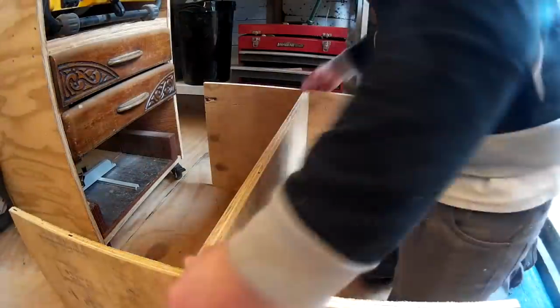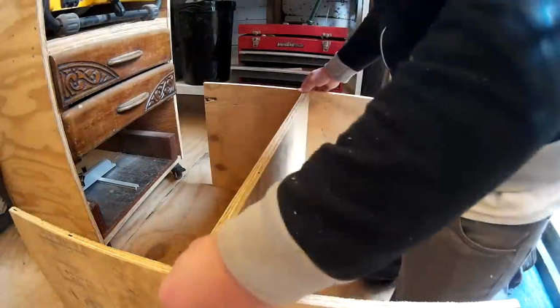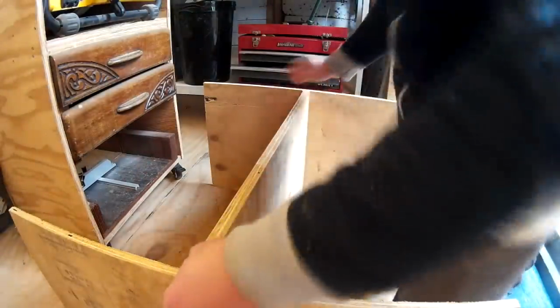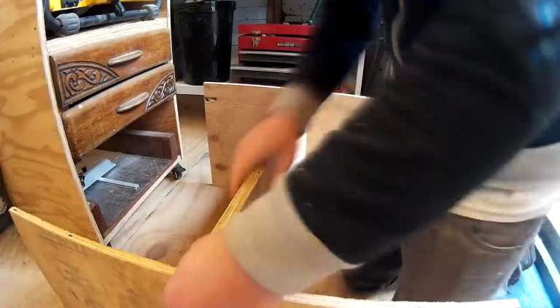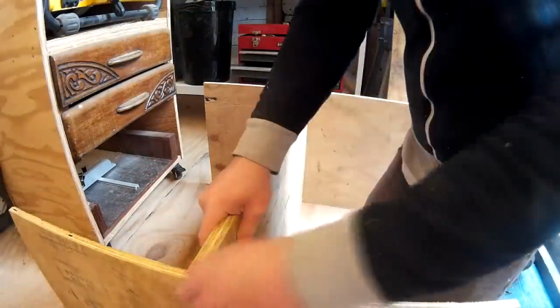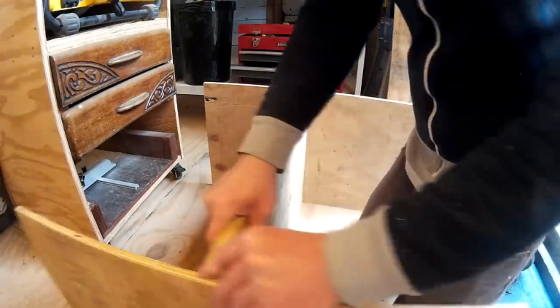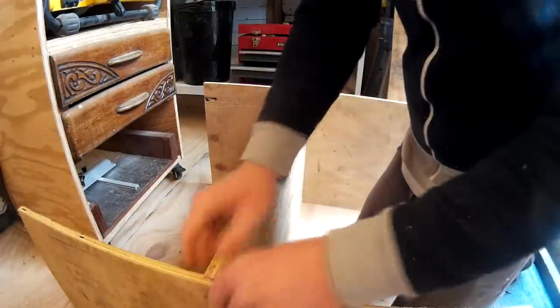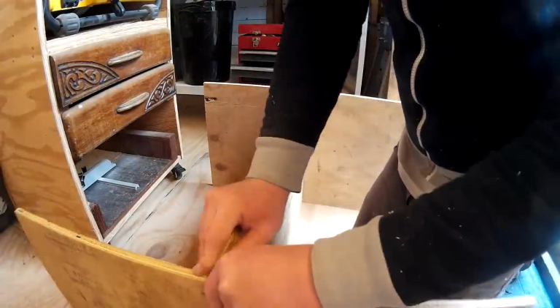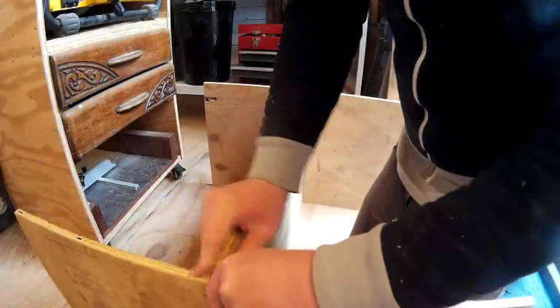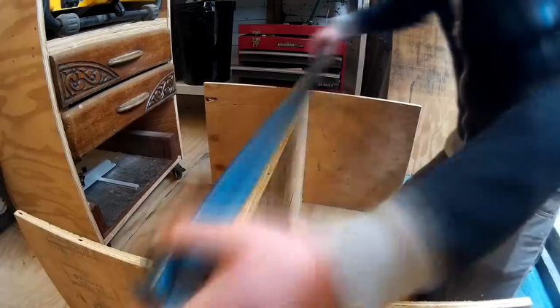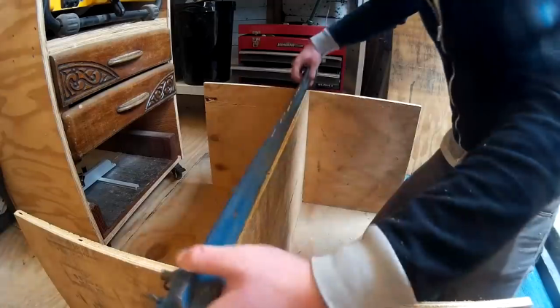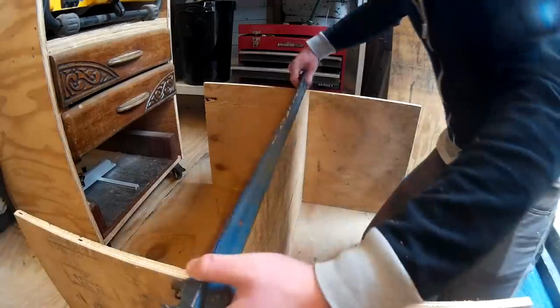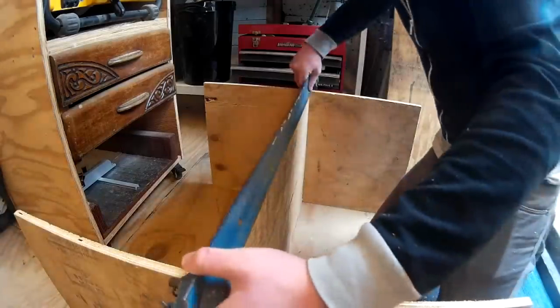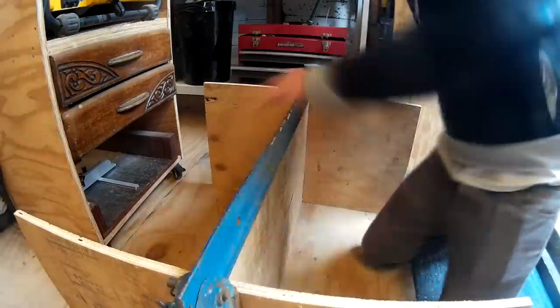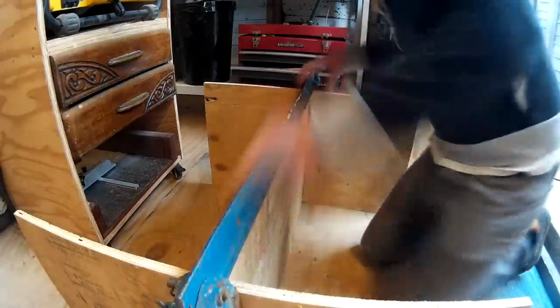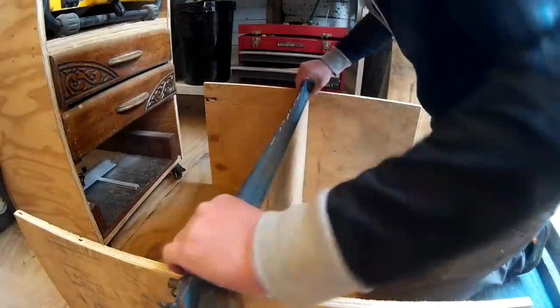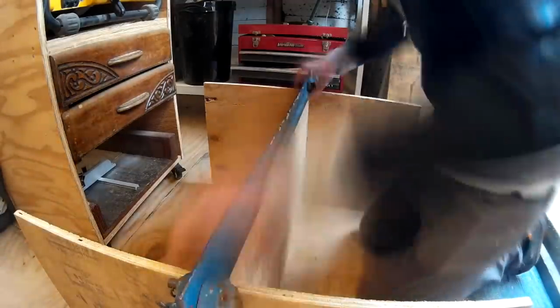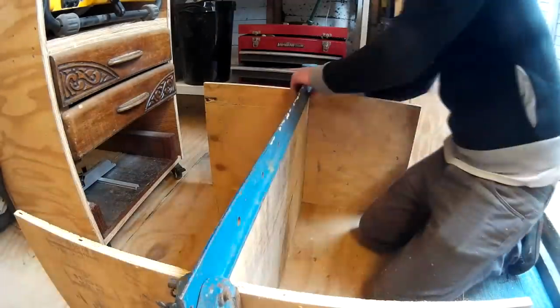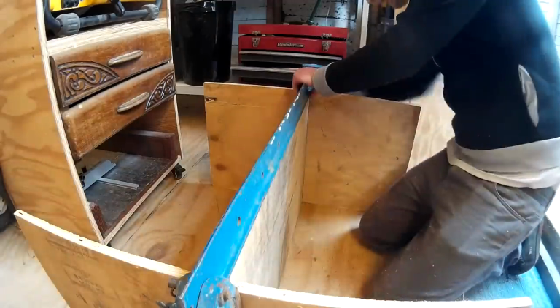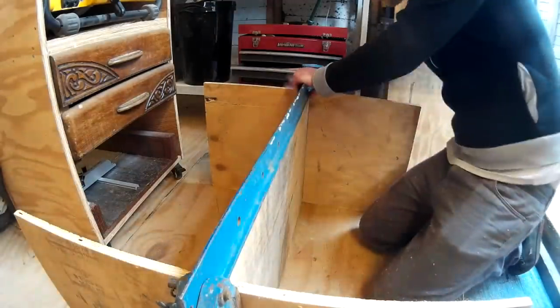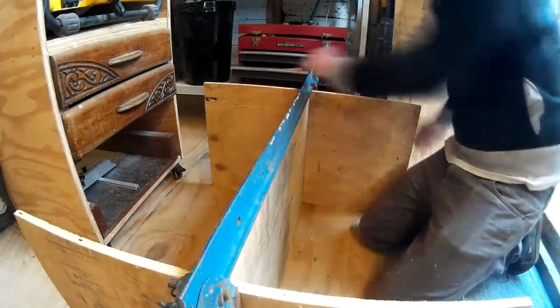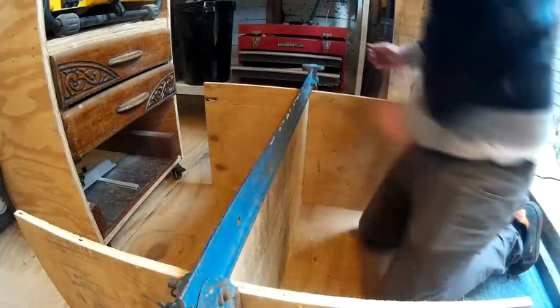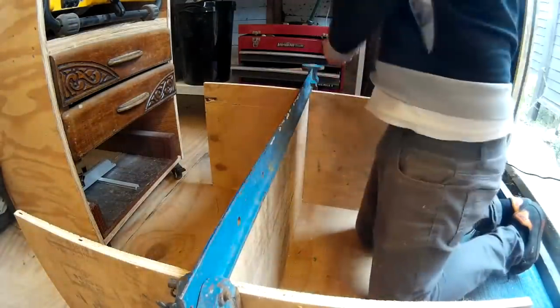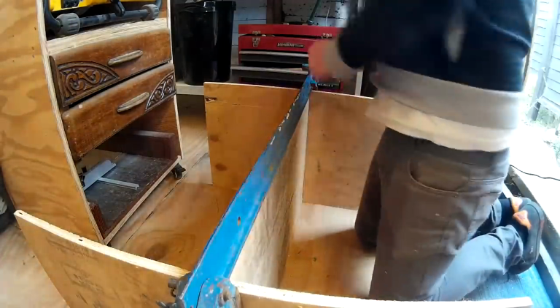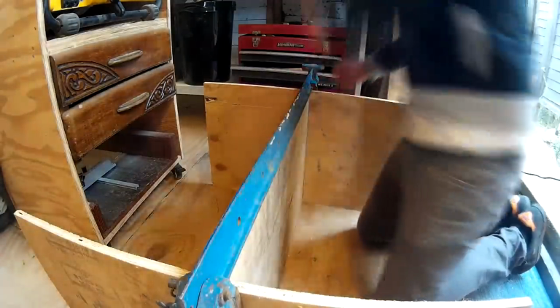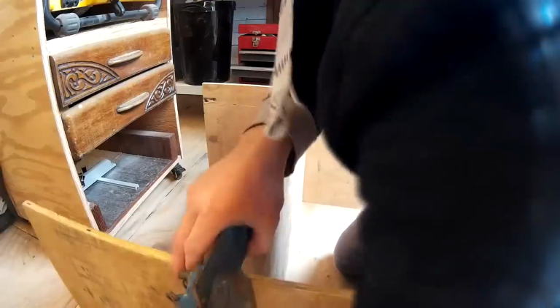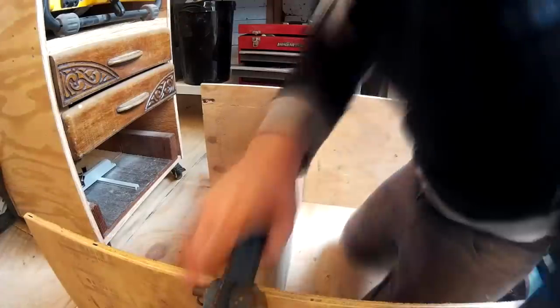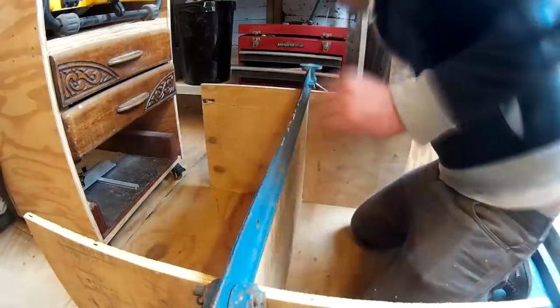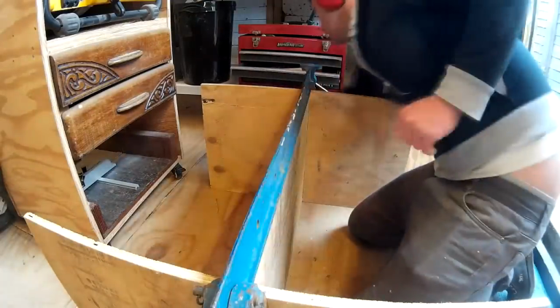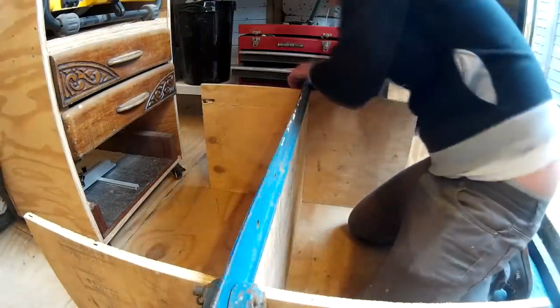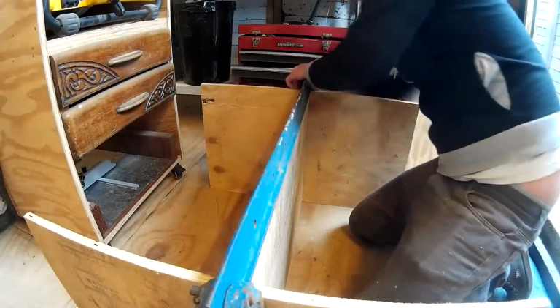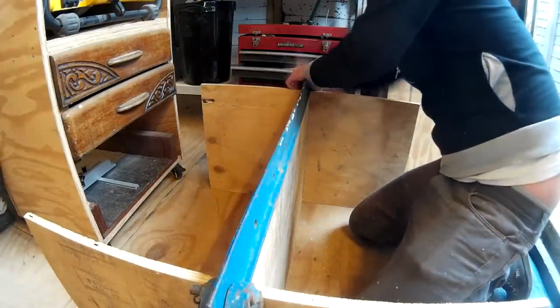I glued the shelf in and used a couple of long bar clamps and a few brad nails in the centre while the glue dried.